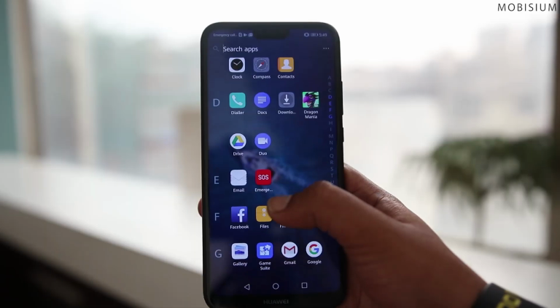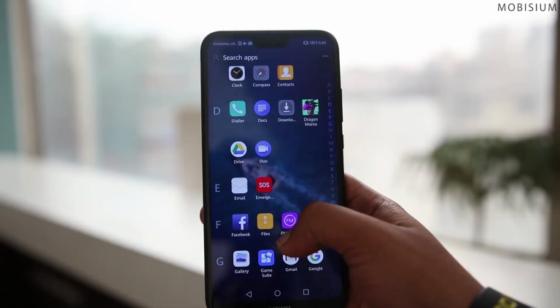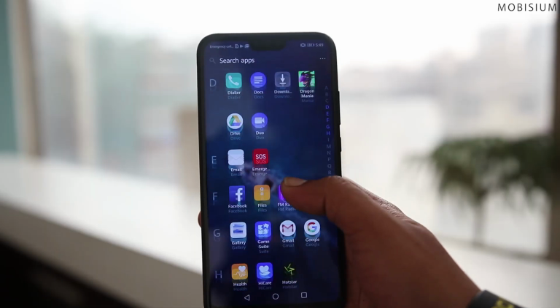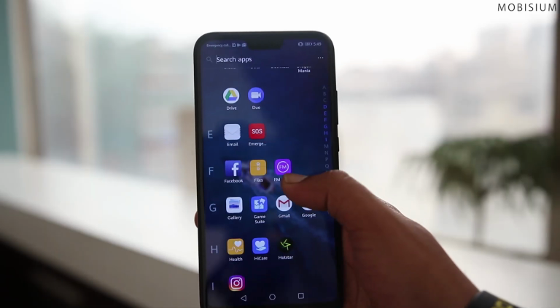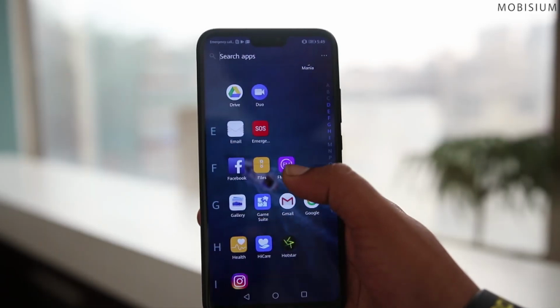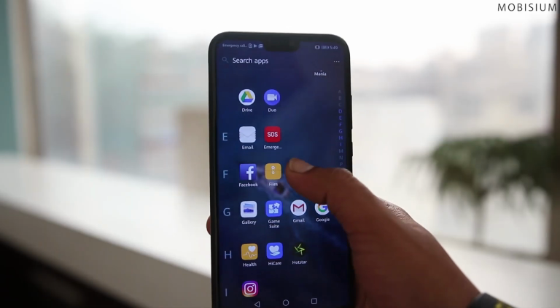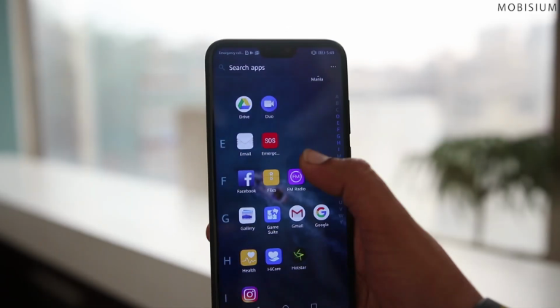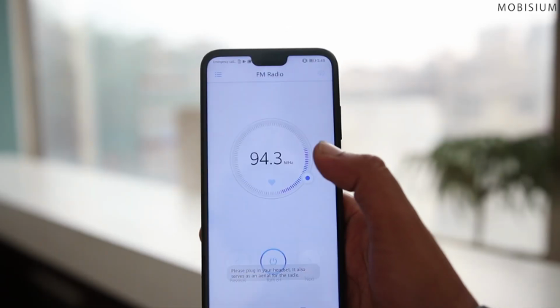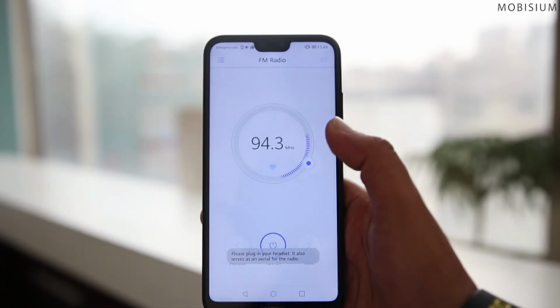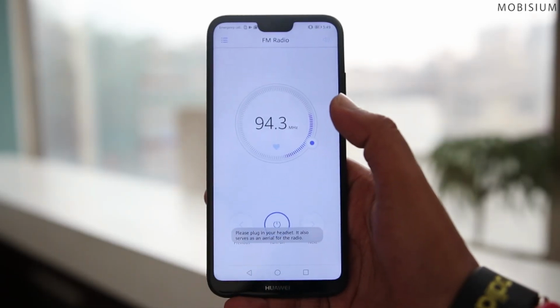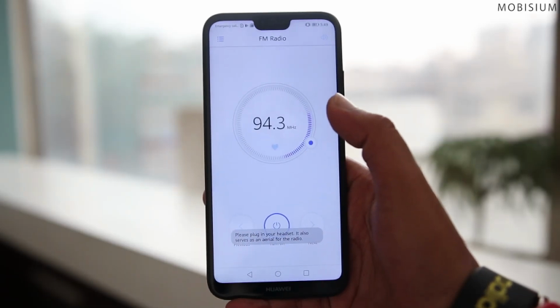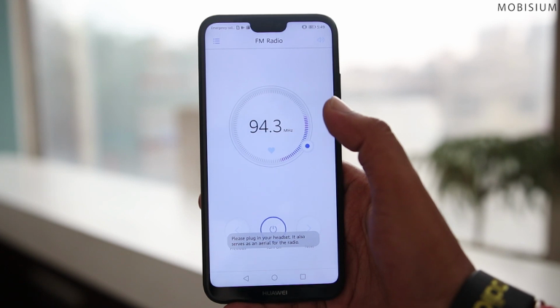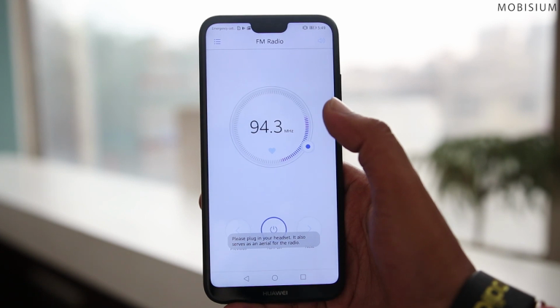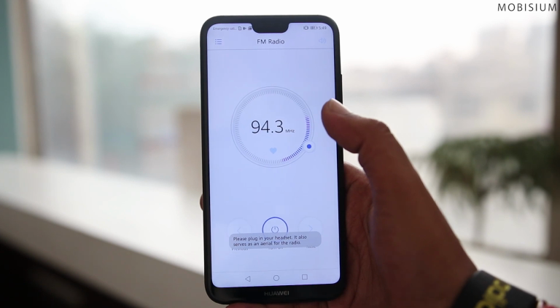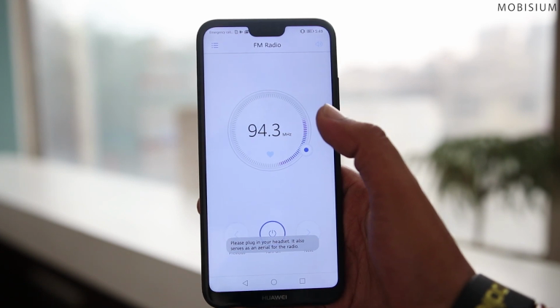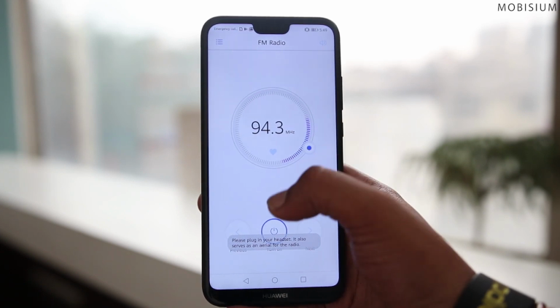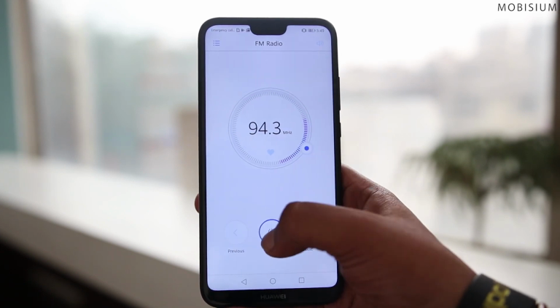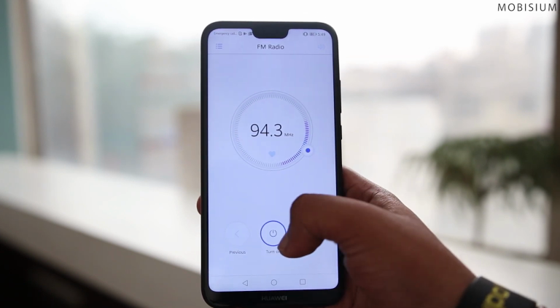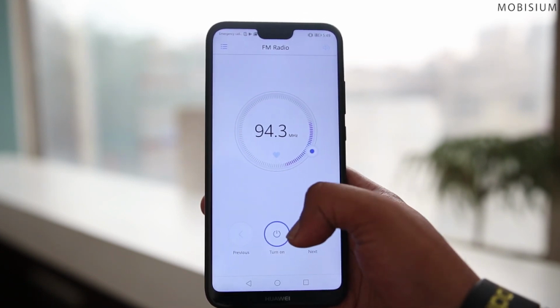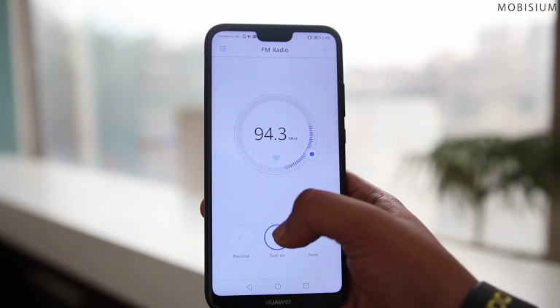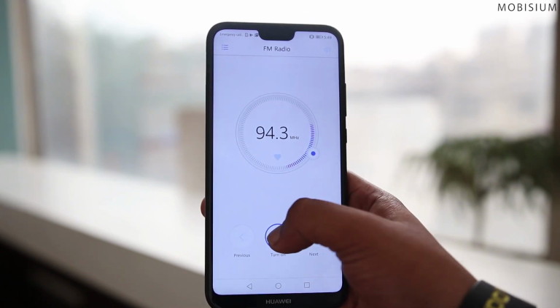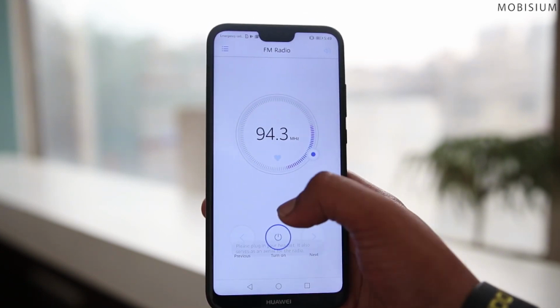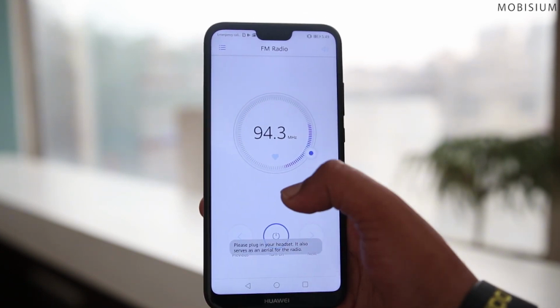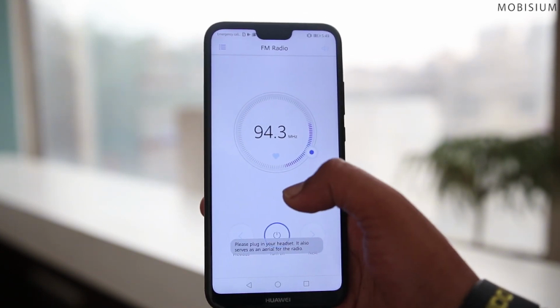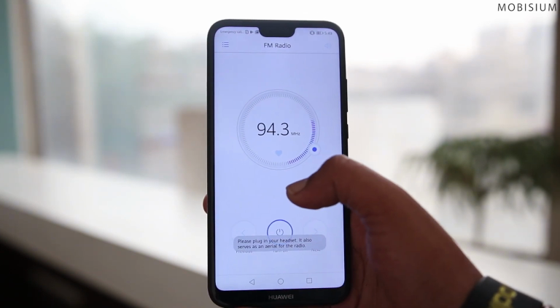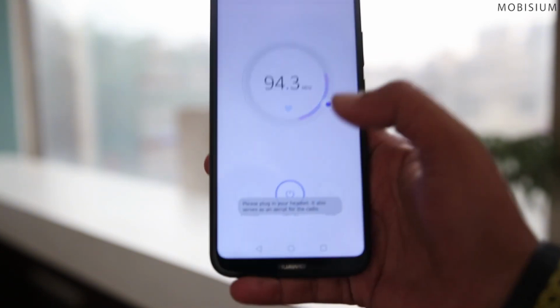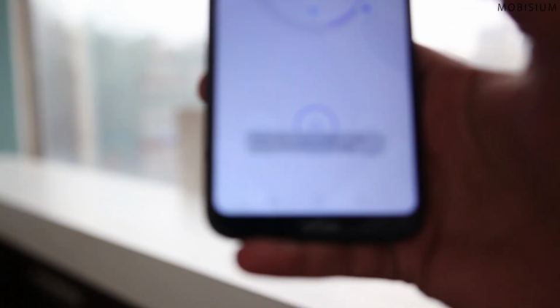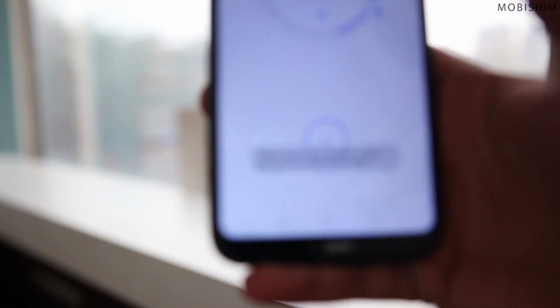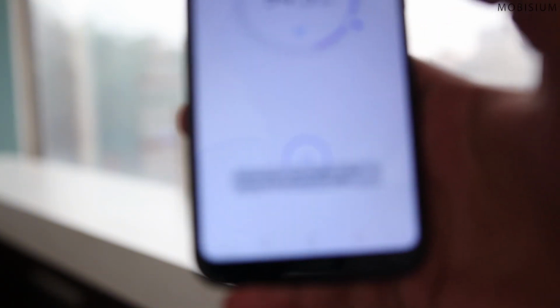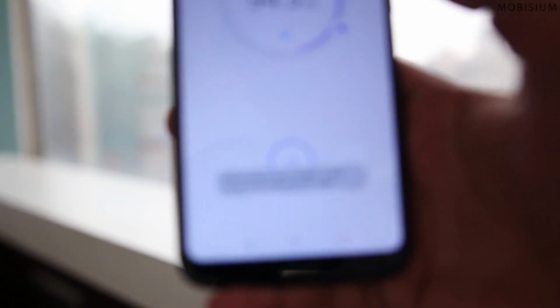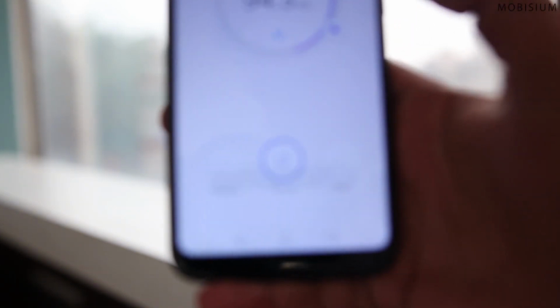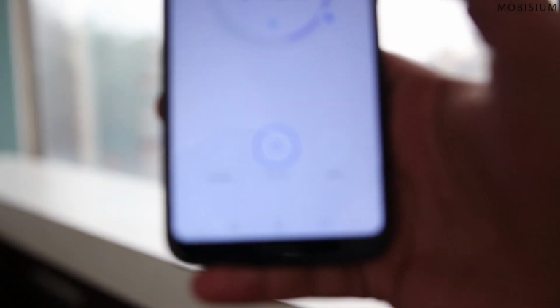The phone comes with all the essential sensors and surprisingly with FM radio too, if you are into Saturday night DJs.